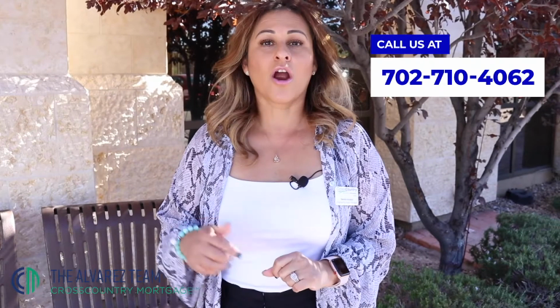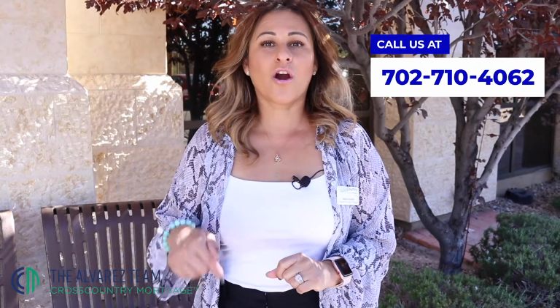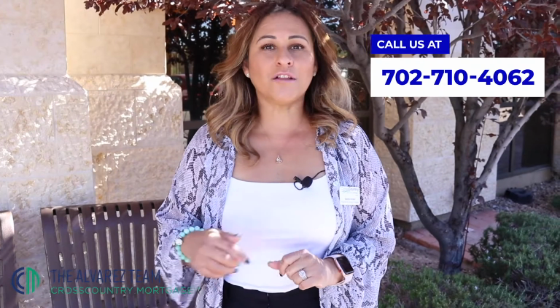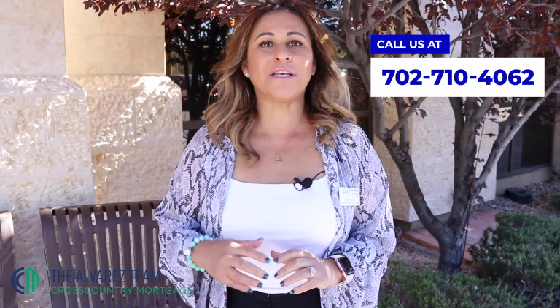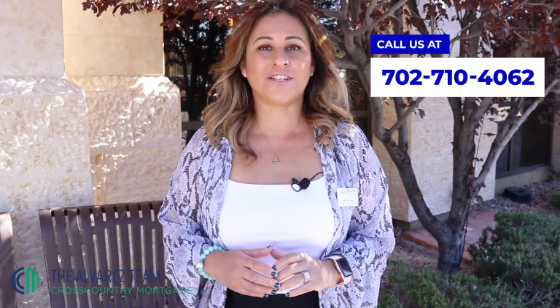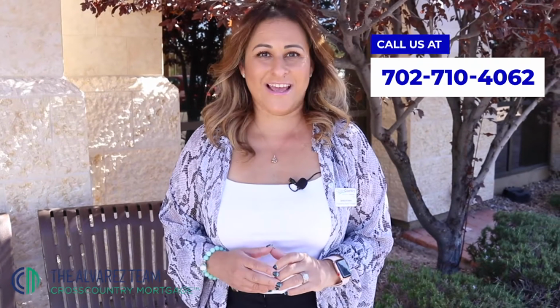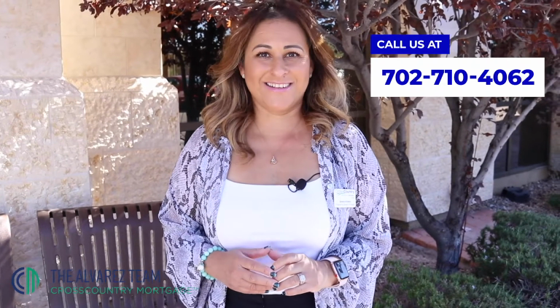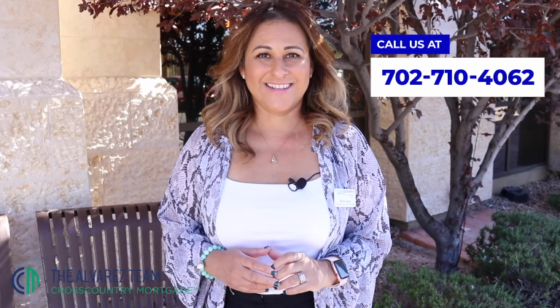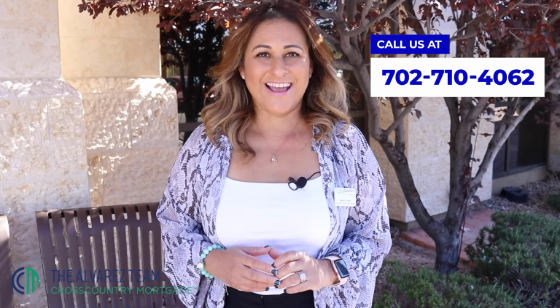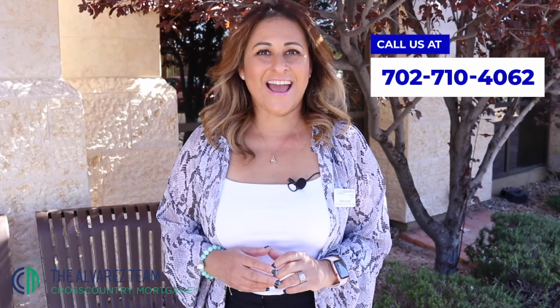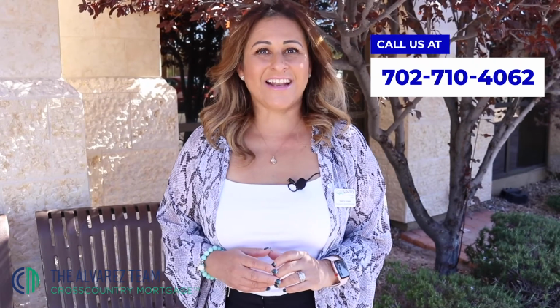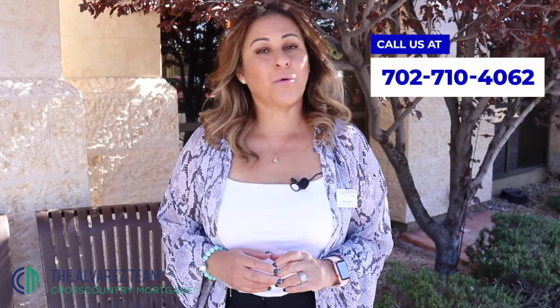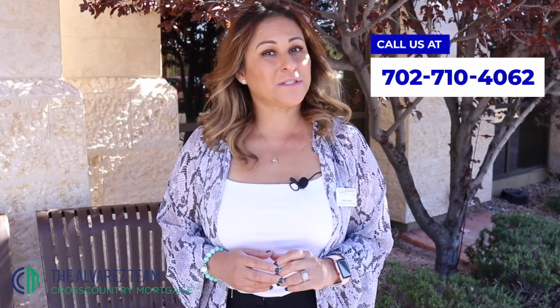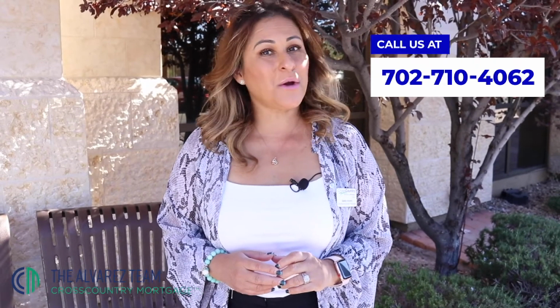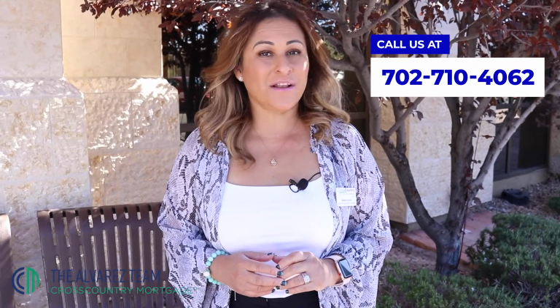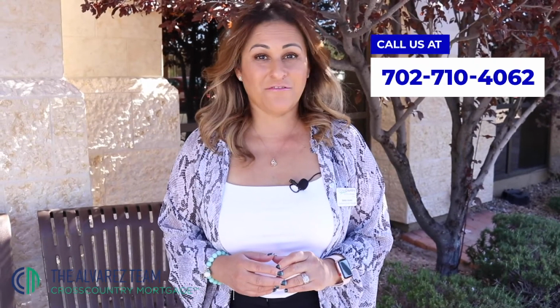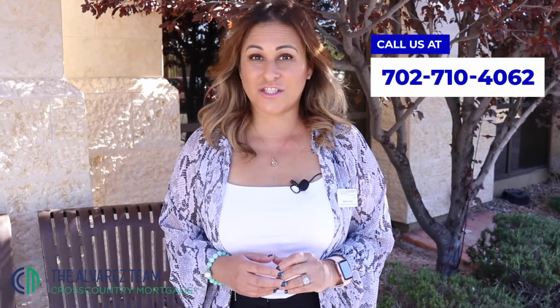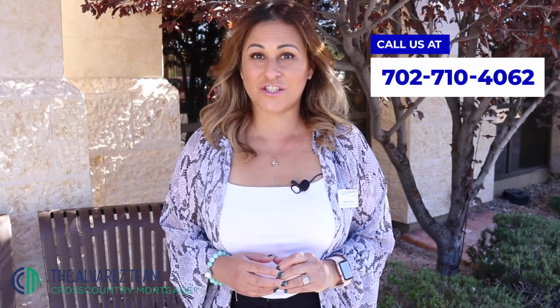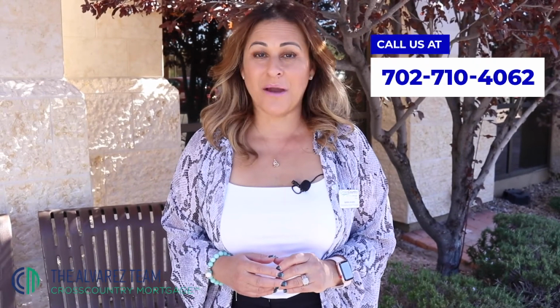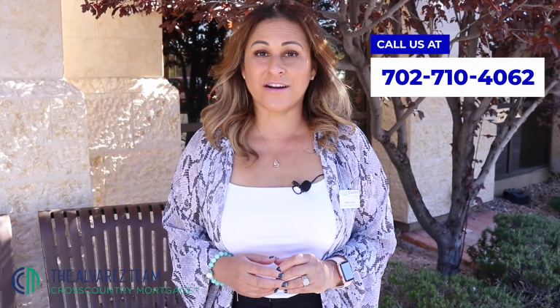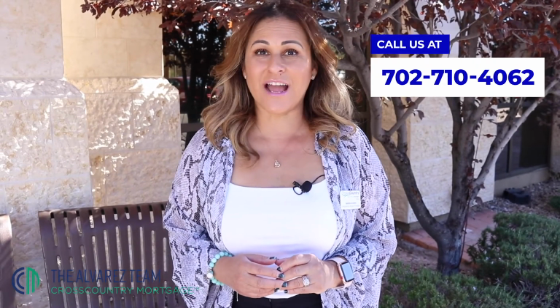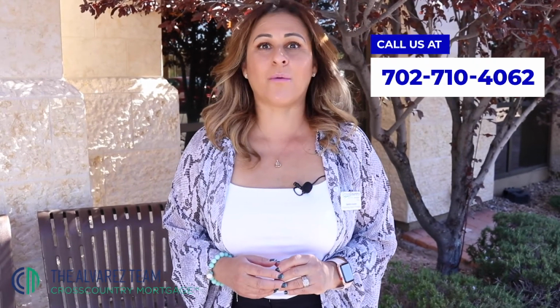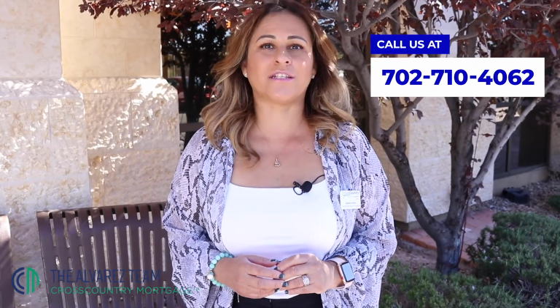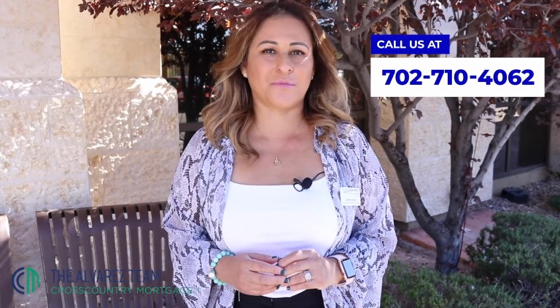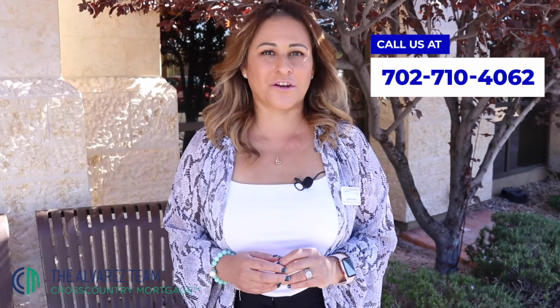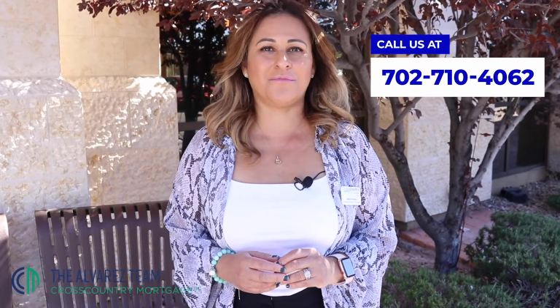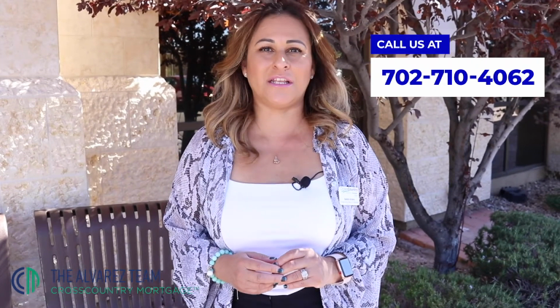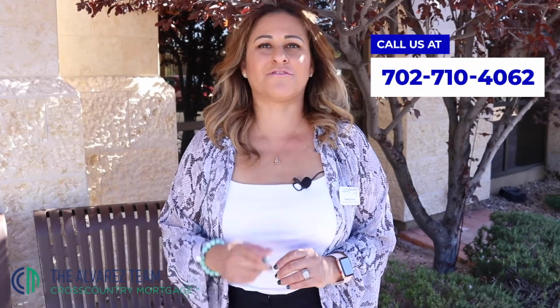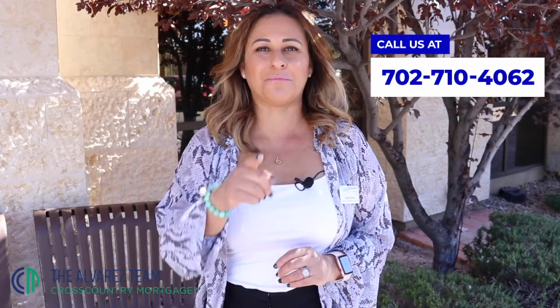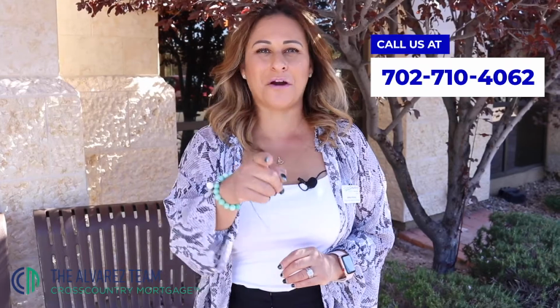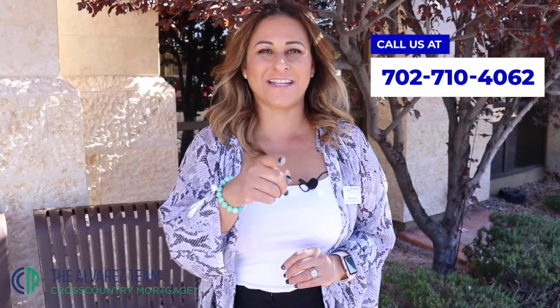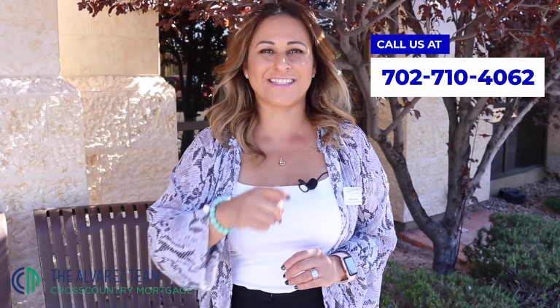Call me today and we'll see what fits you better and what is more convenient for your pocket.